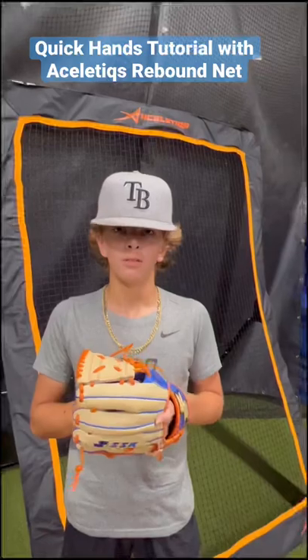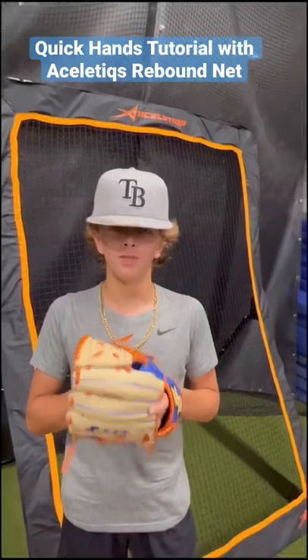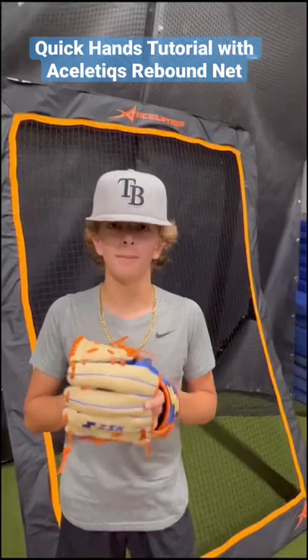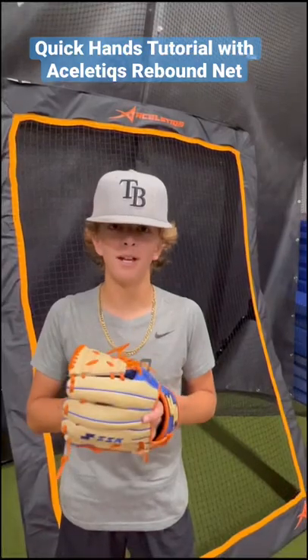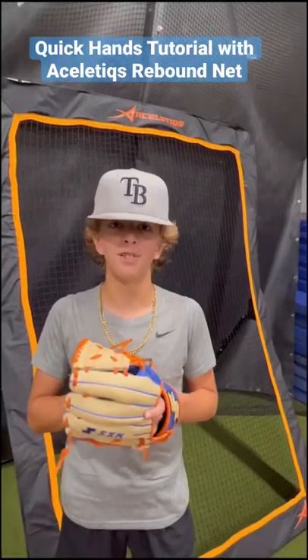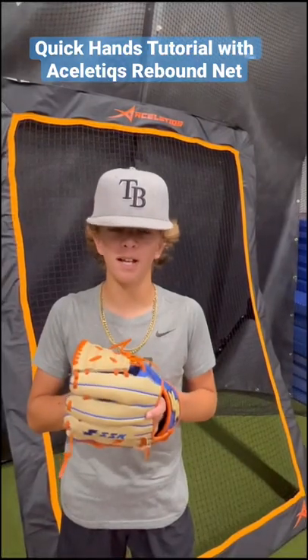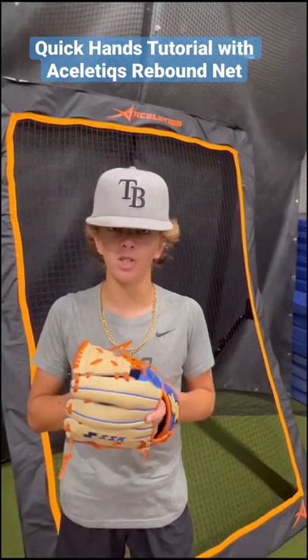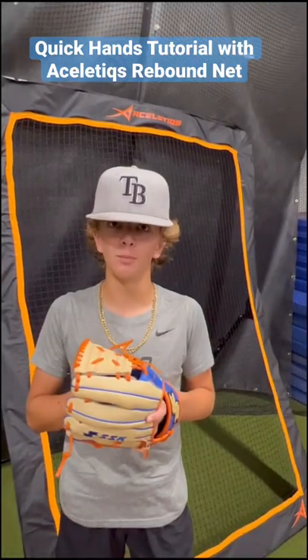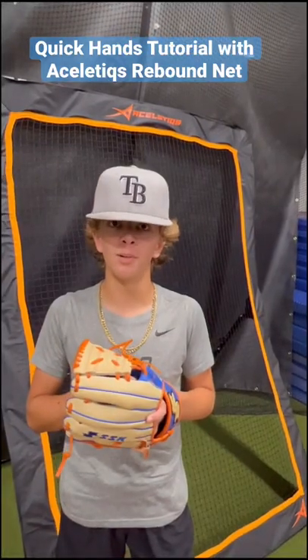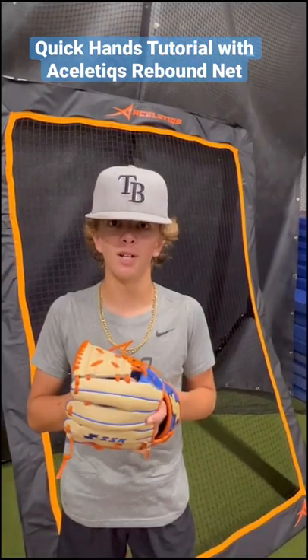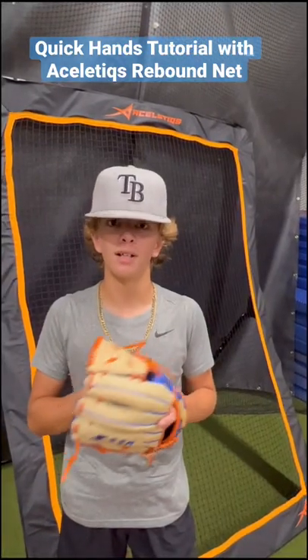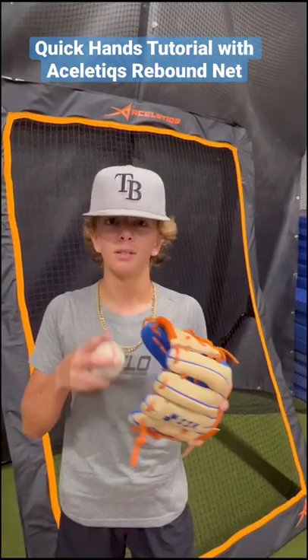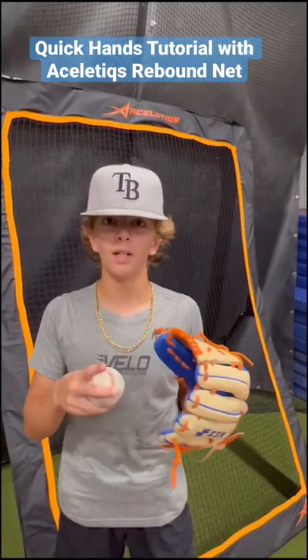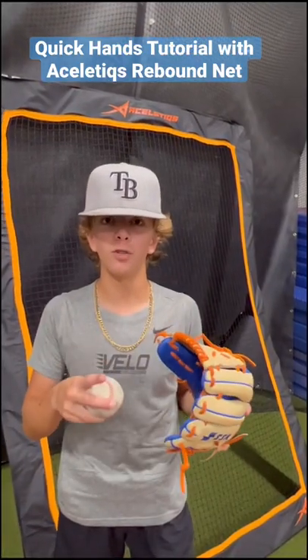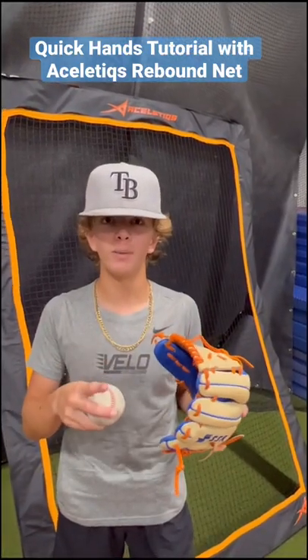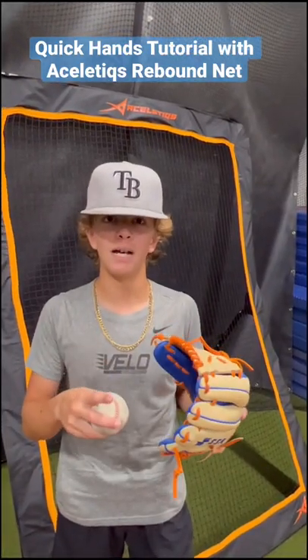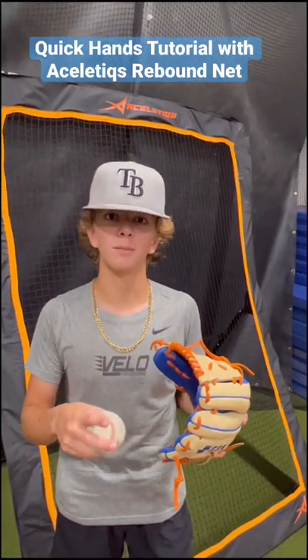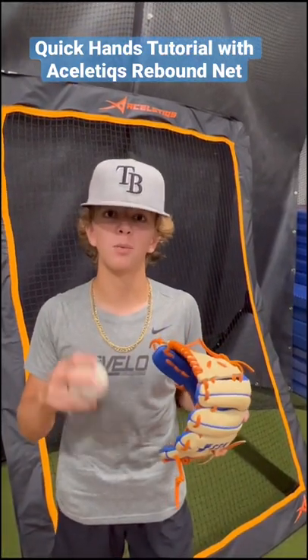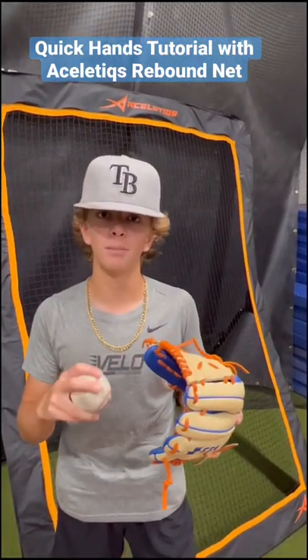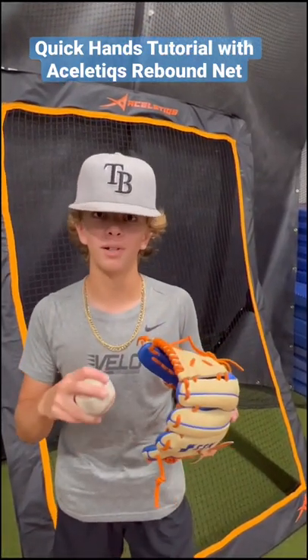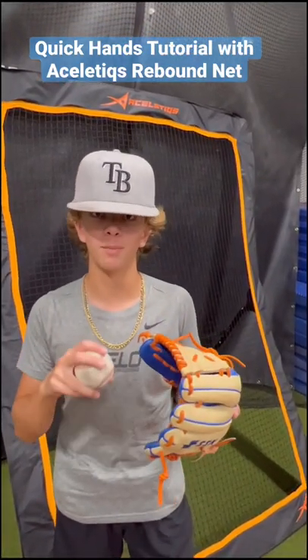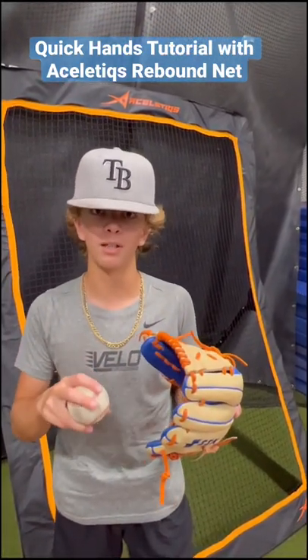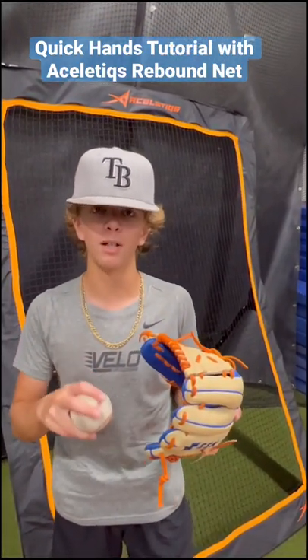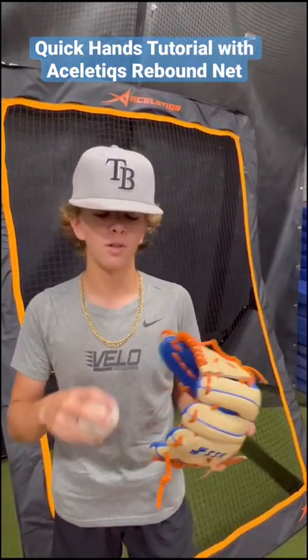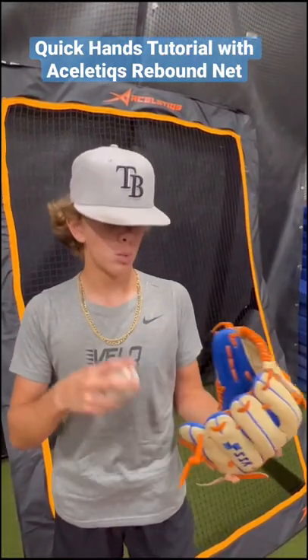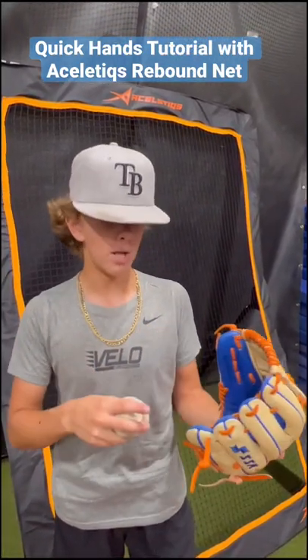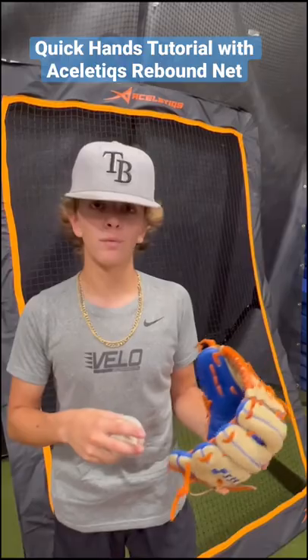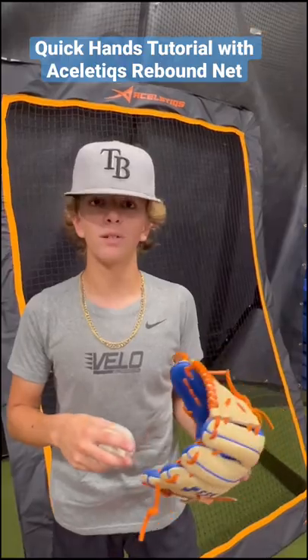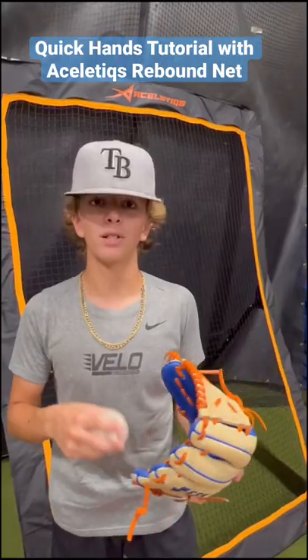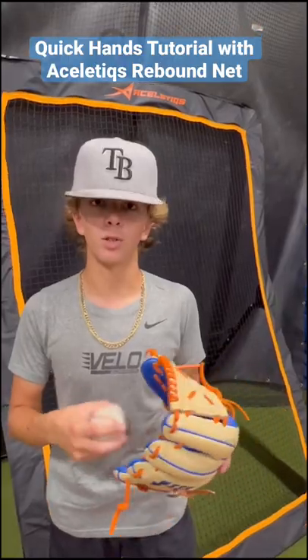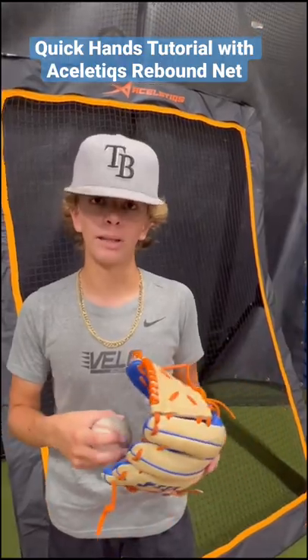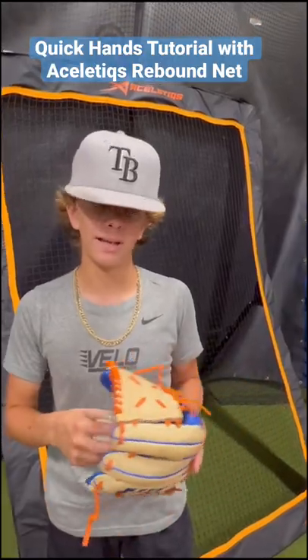What's up guys, Shaq's here at the Bullman Training. A lot of you have been asking me where the ball hits my glove when I receive it at the quick hands.